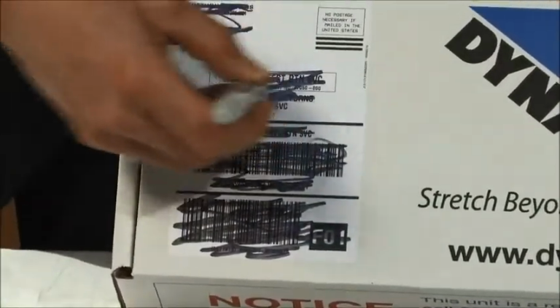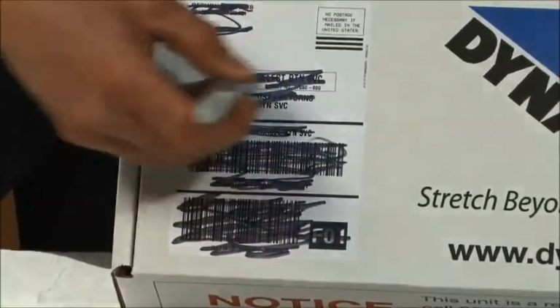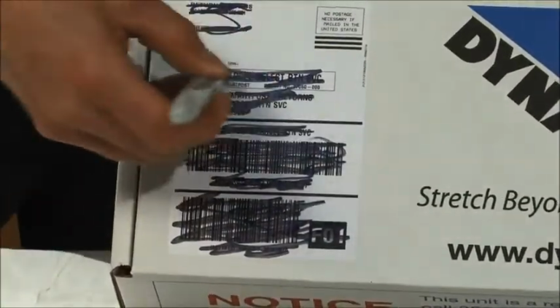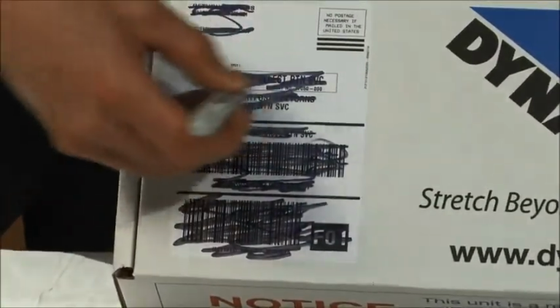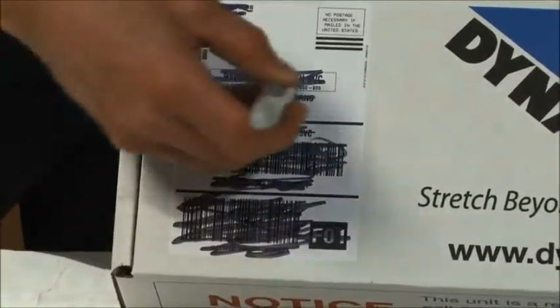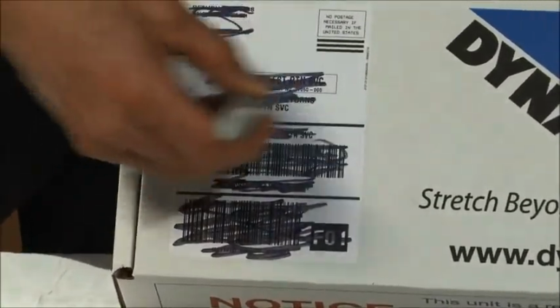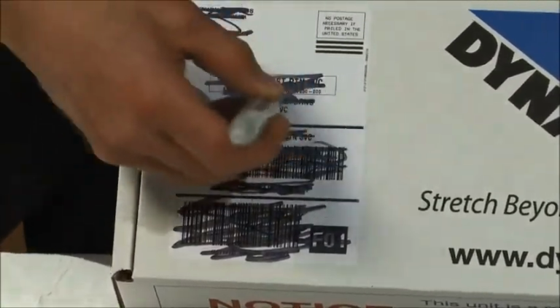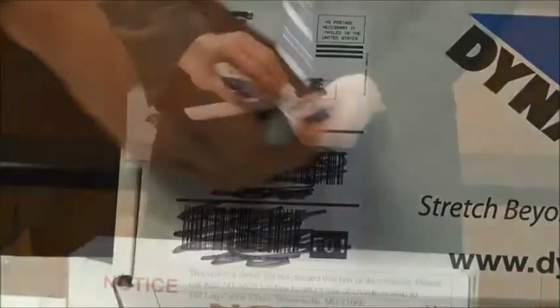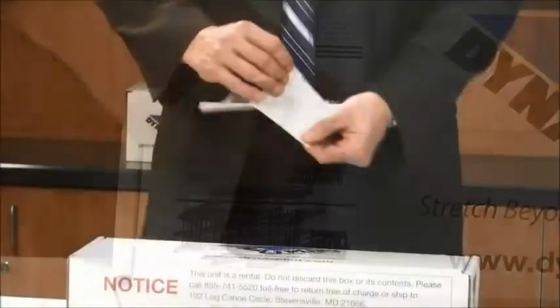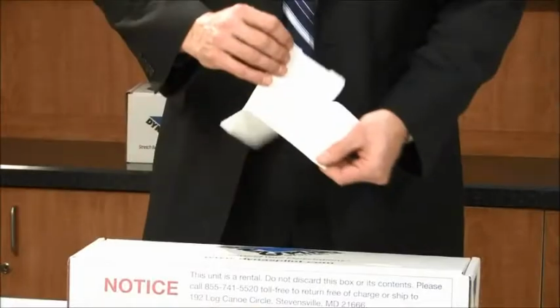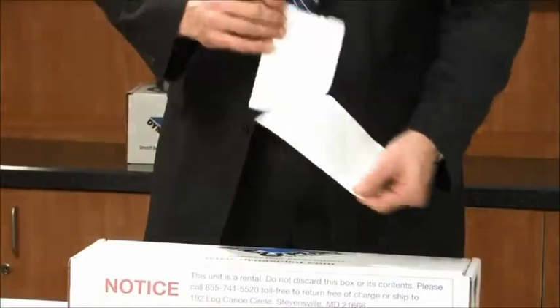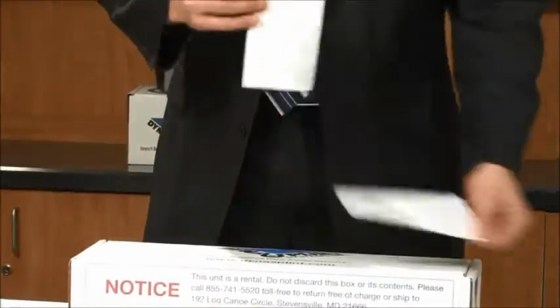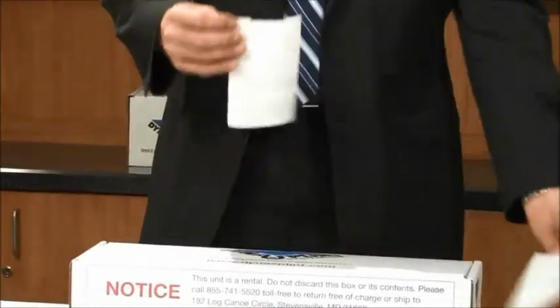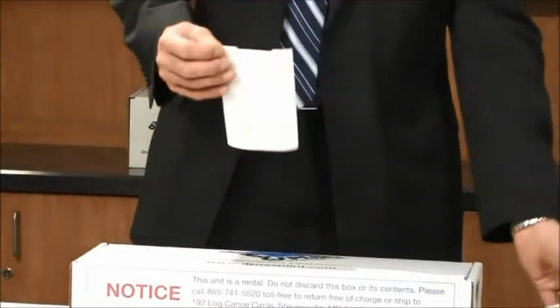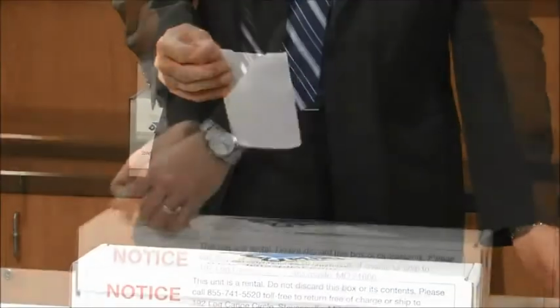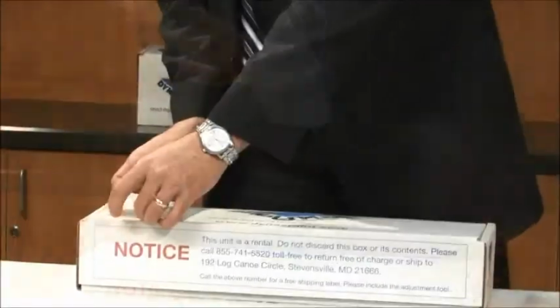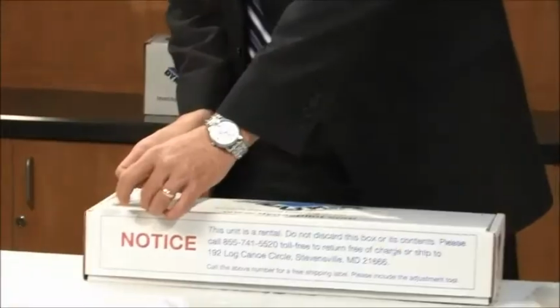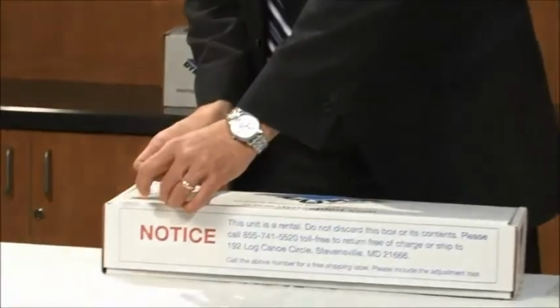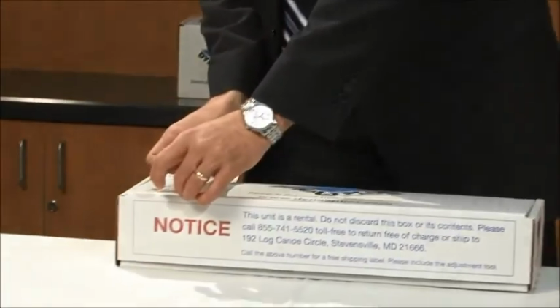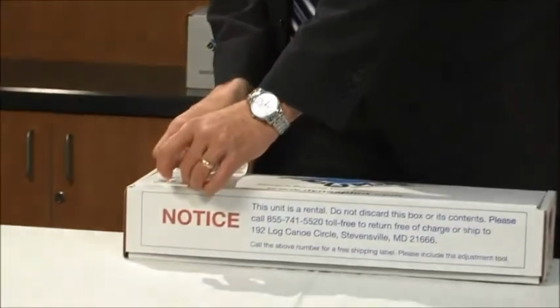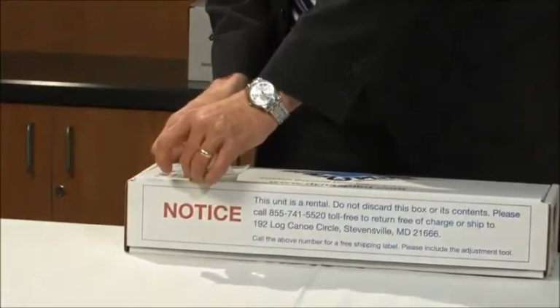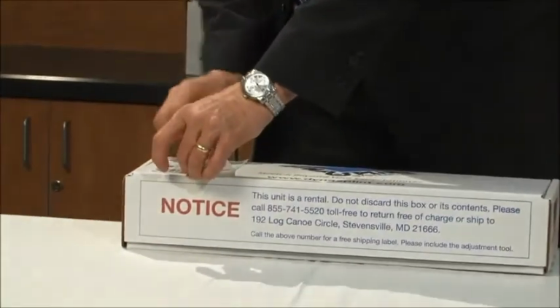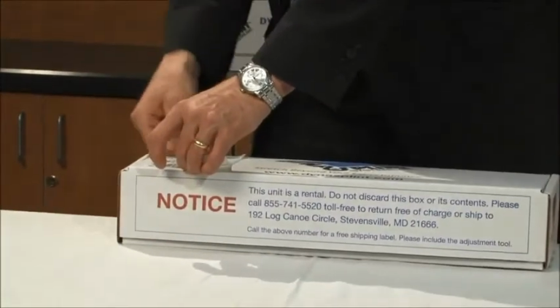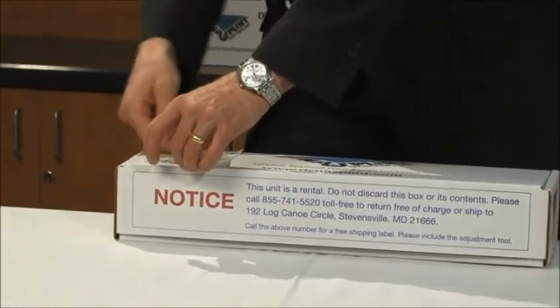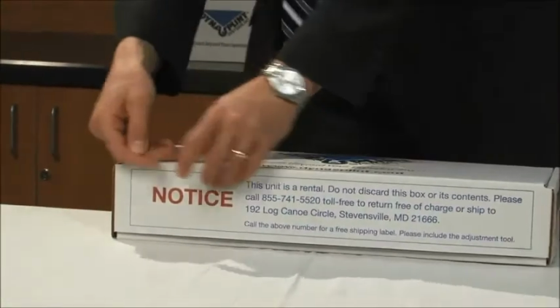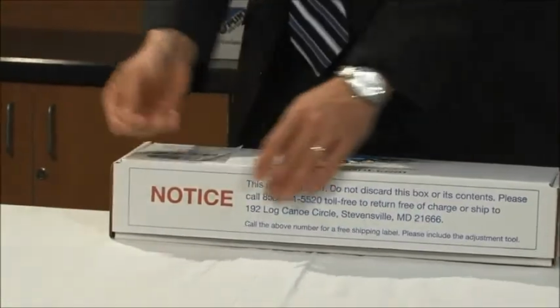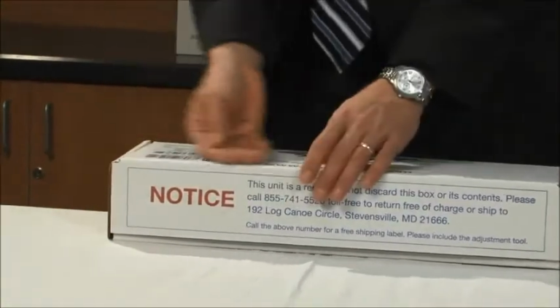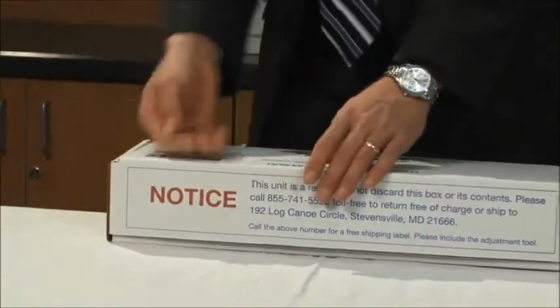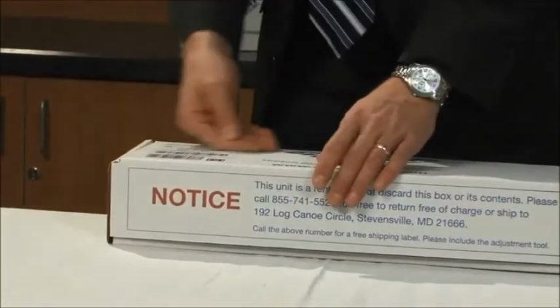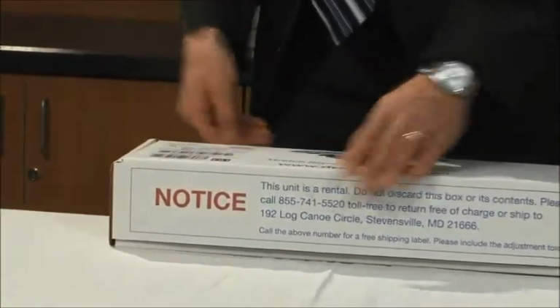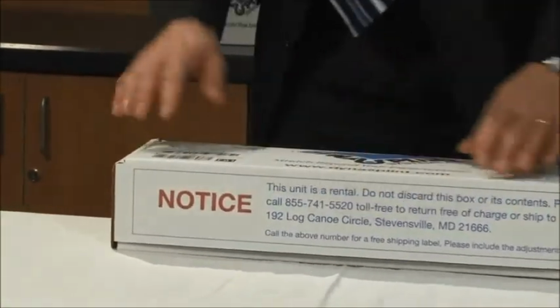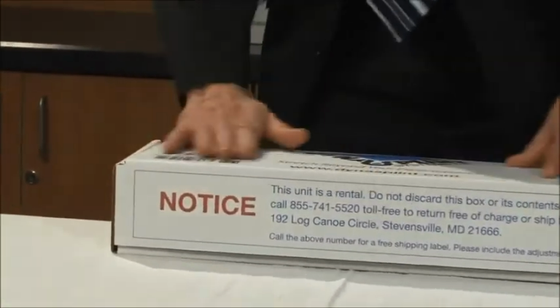Remove, completely cover, or mark through the original shipping label if there is one on your box. Peel and stick the label provided to the largest side of the box. The shipping charges are prepaid.